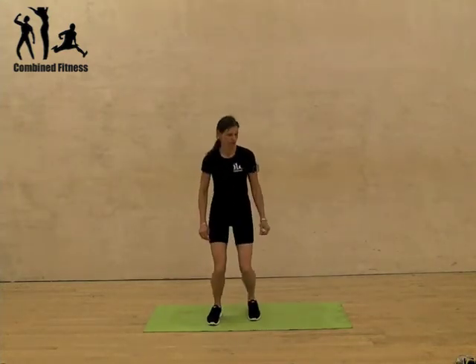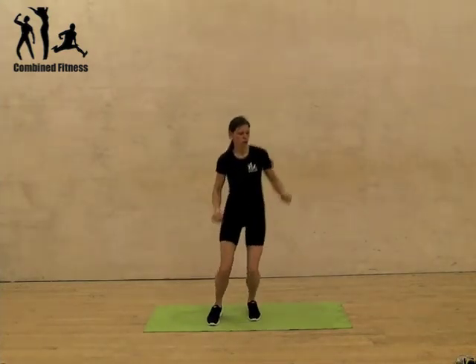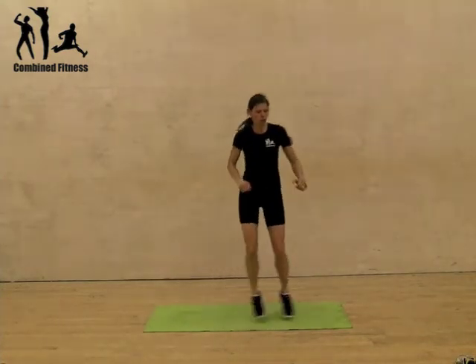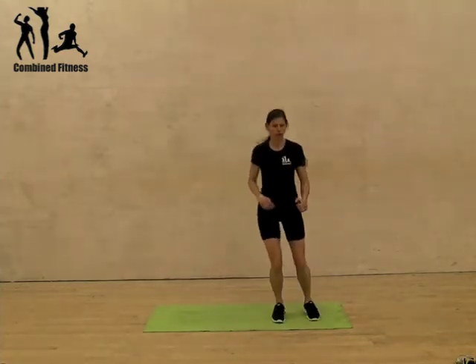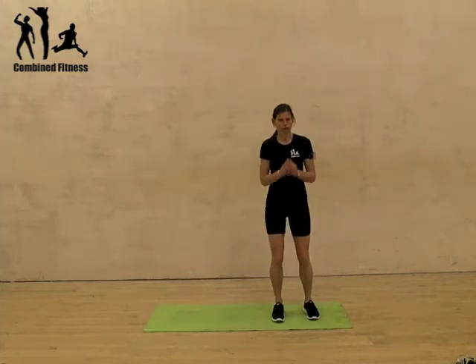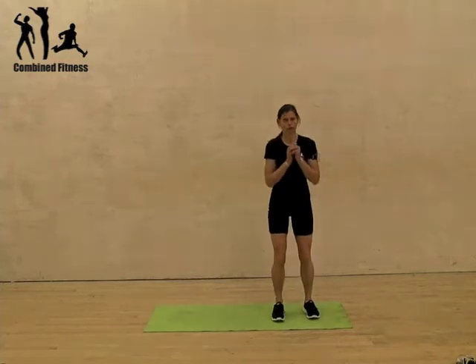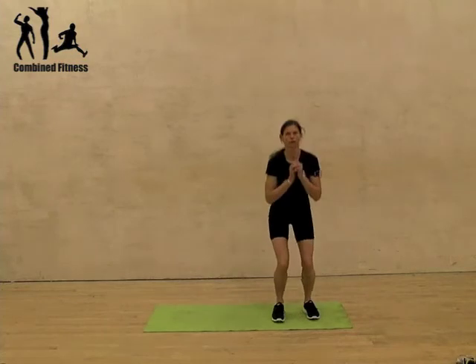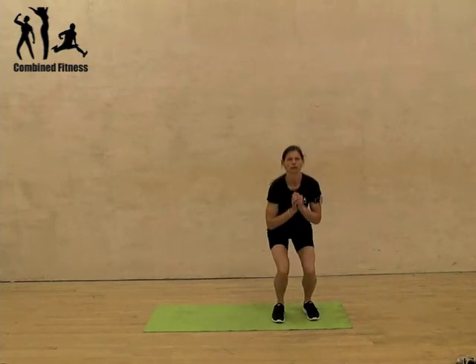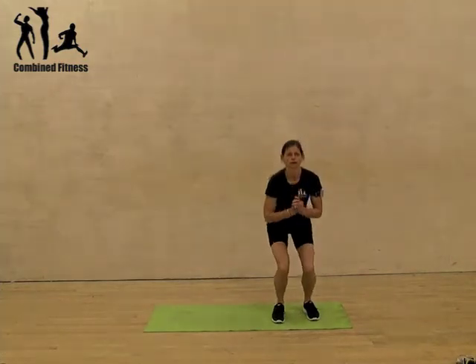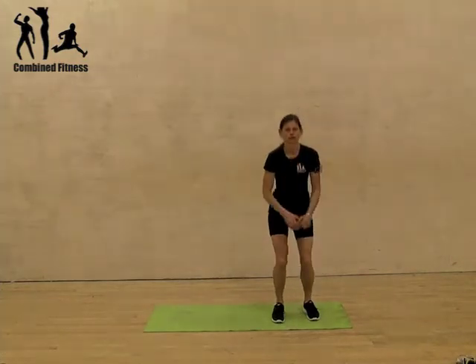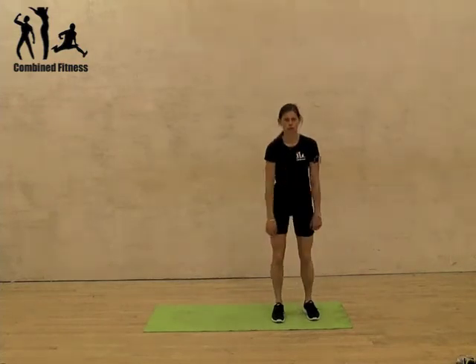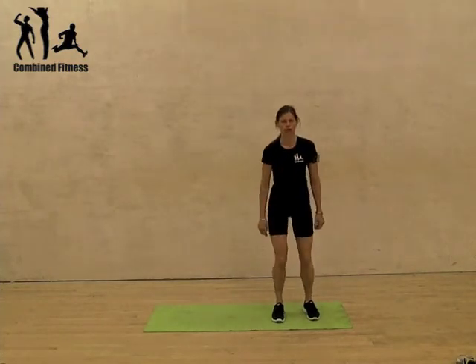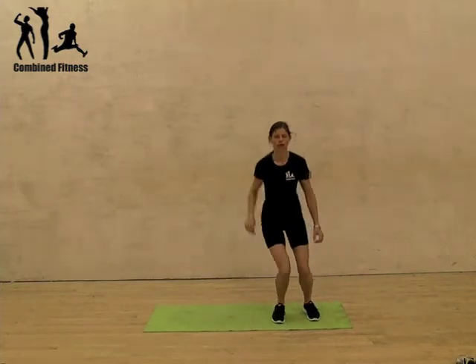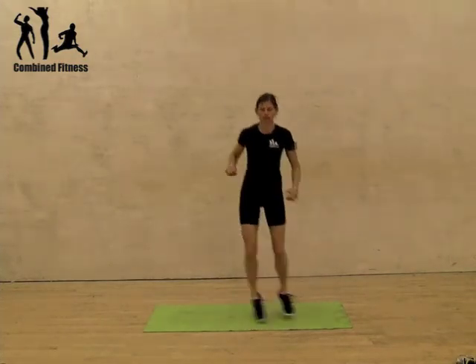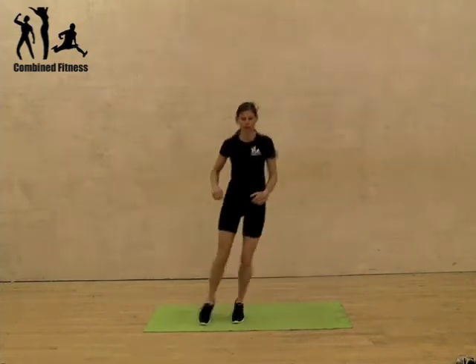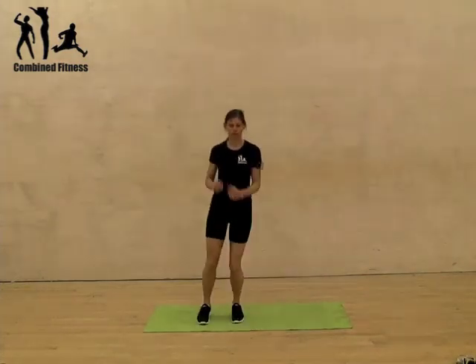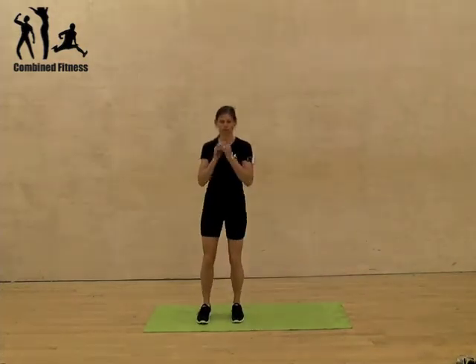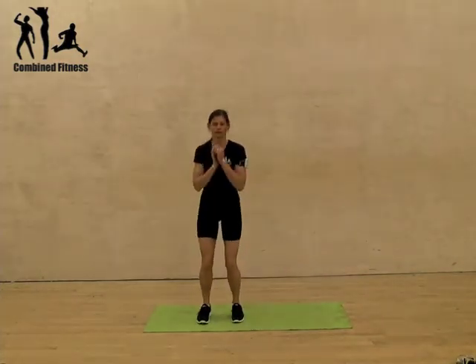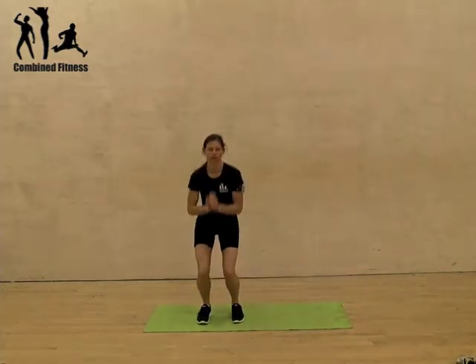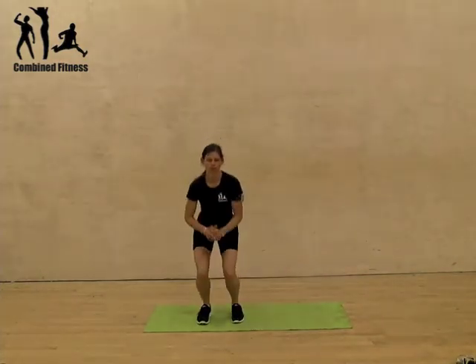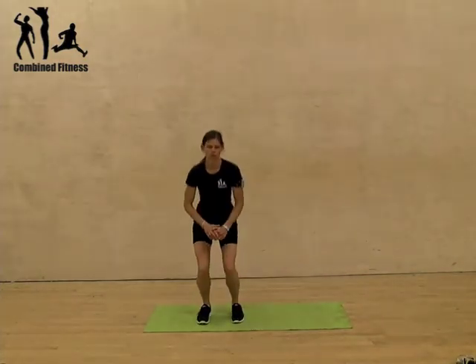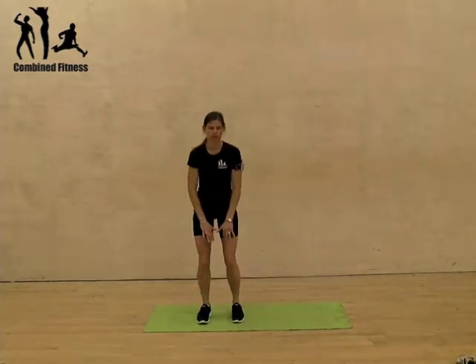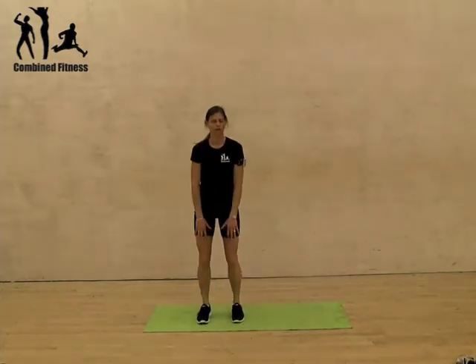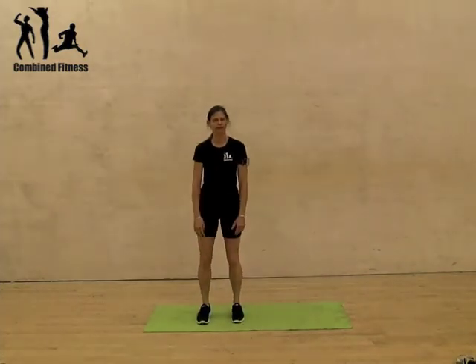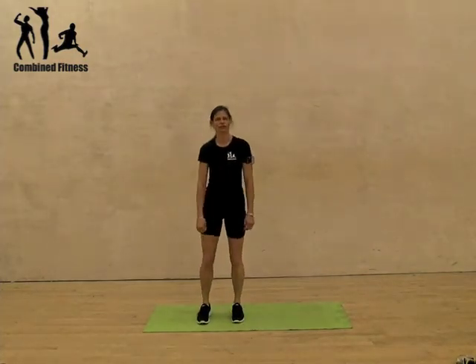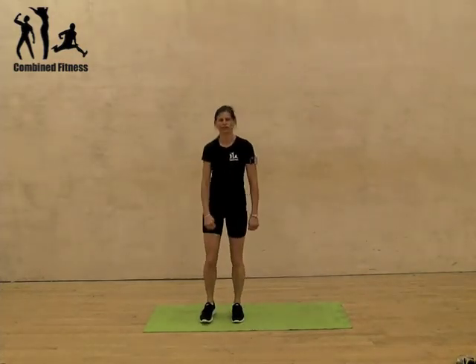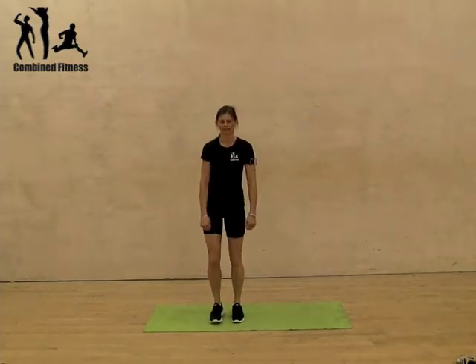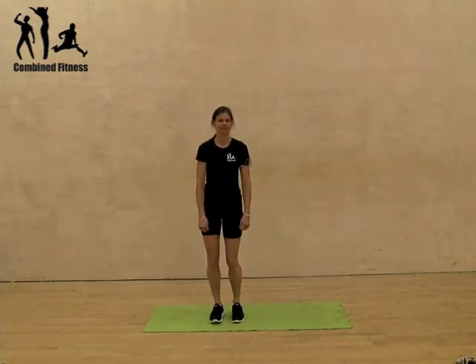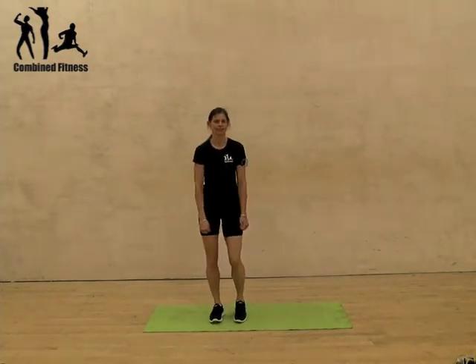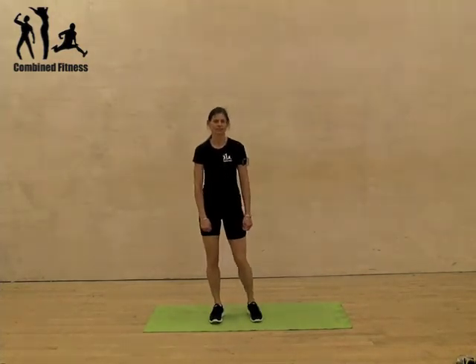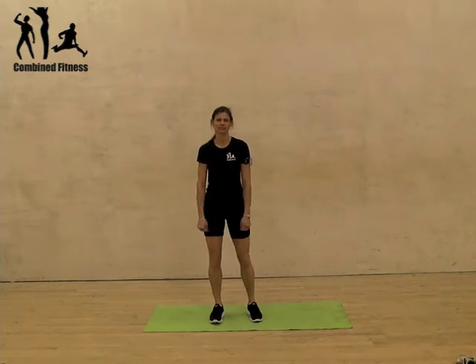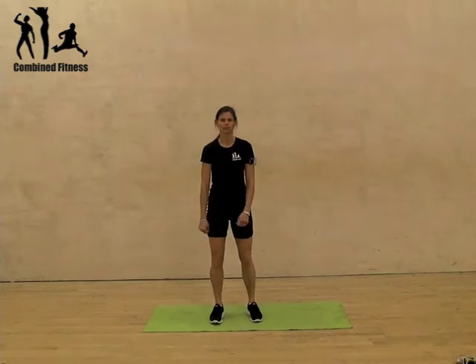Or you can jump and squat. So depending on your knees. That's ski jumps.